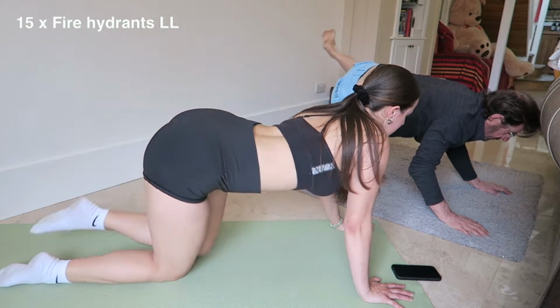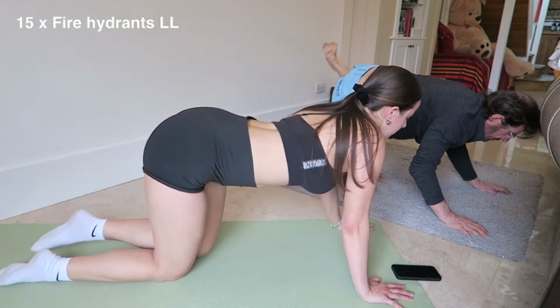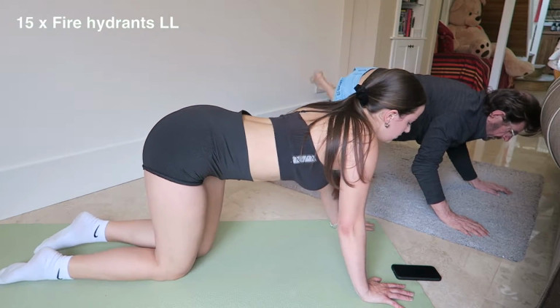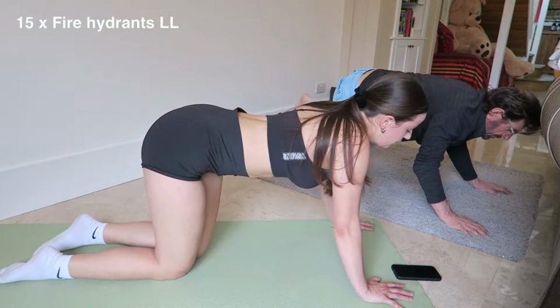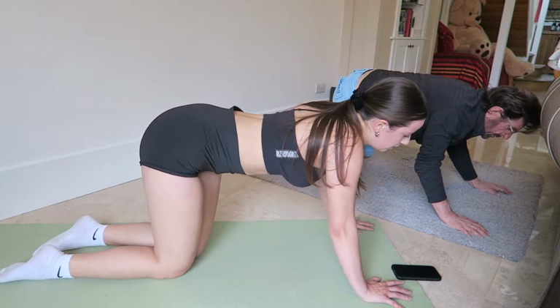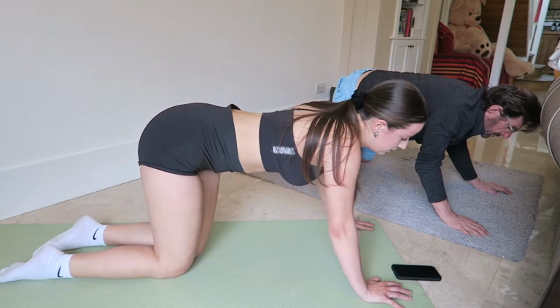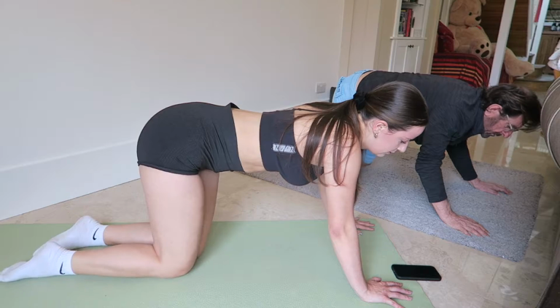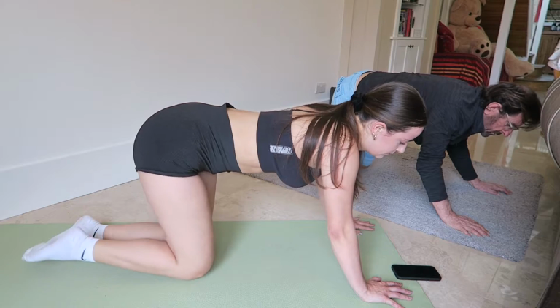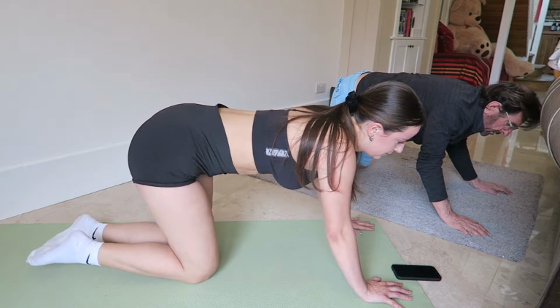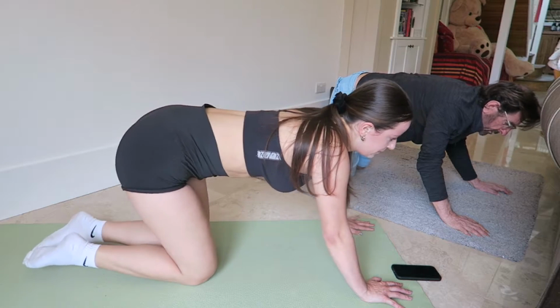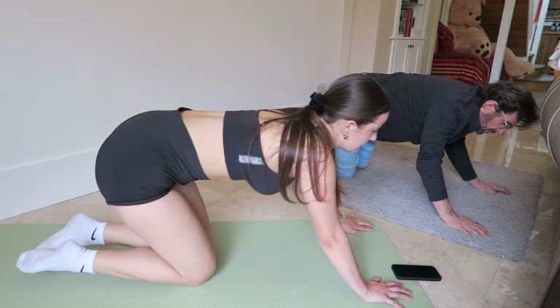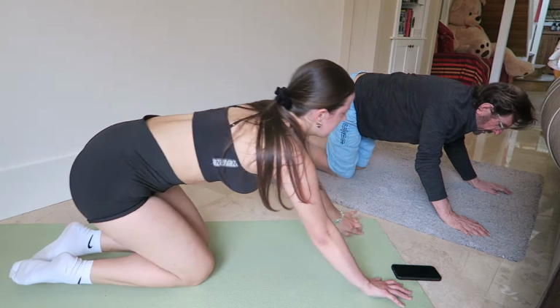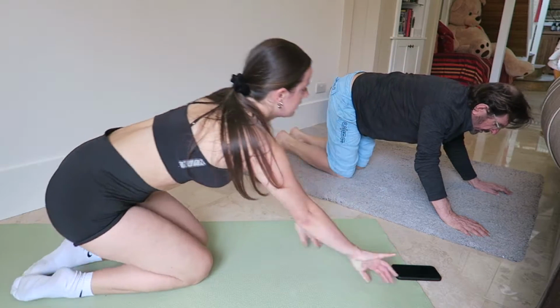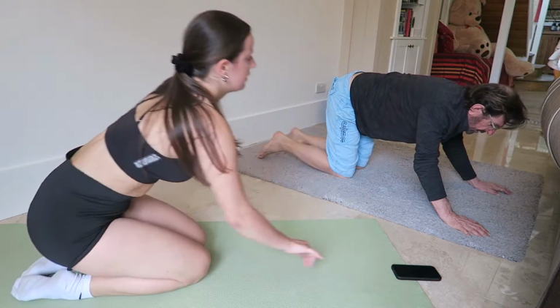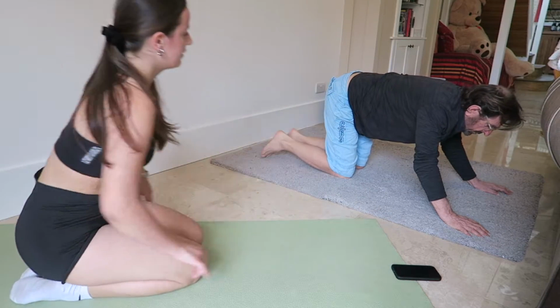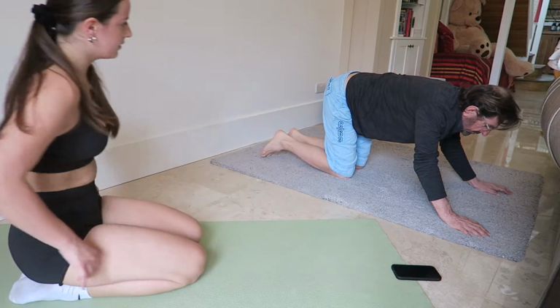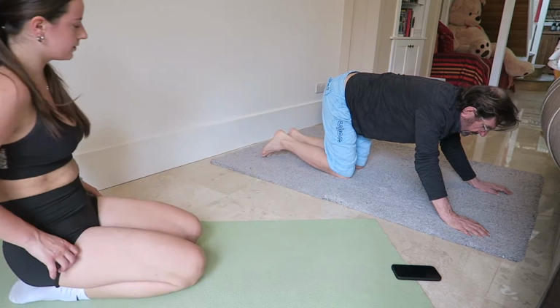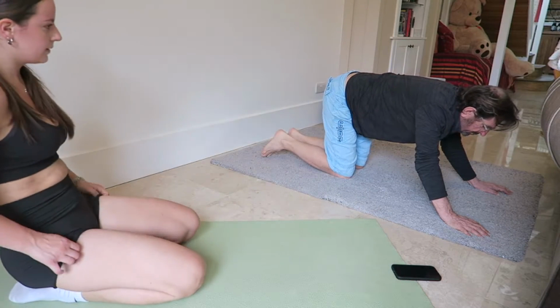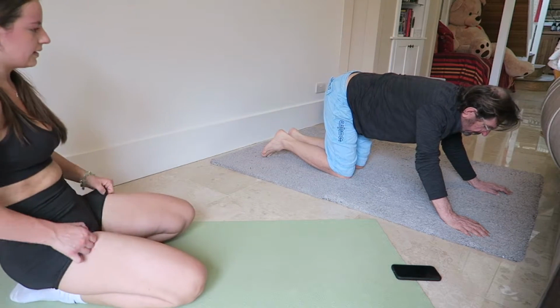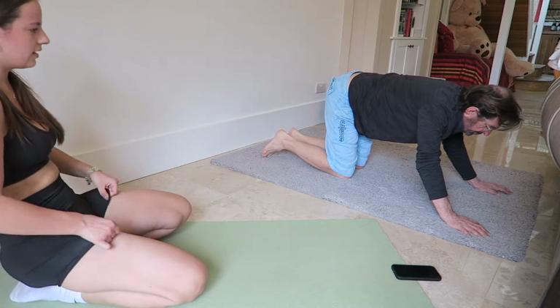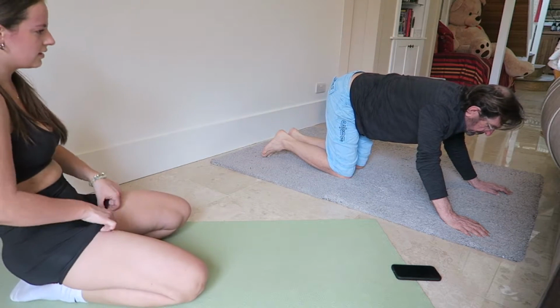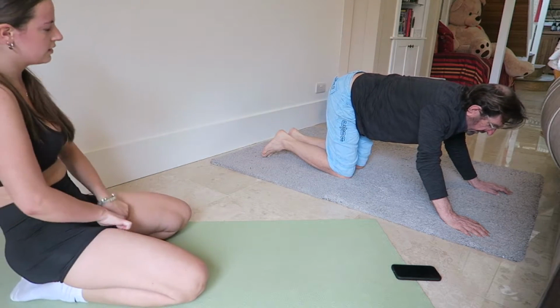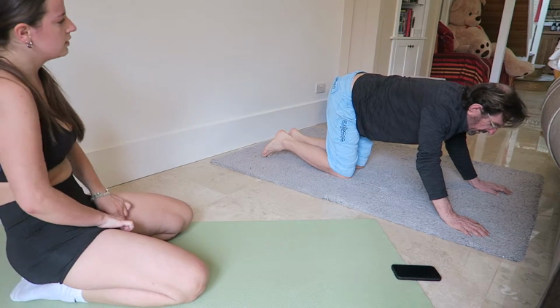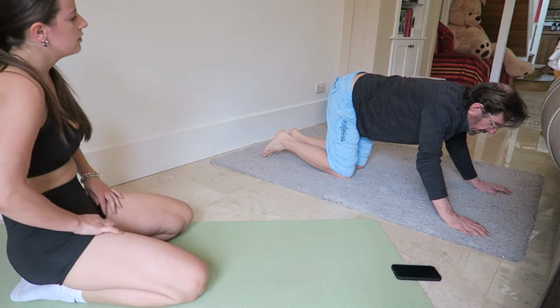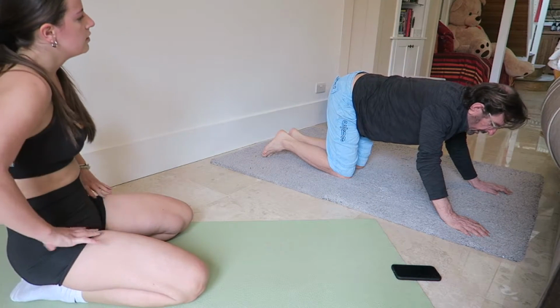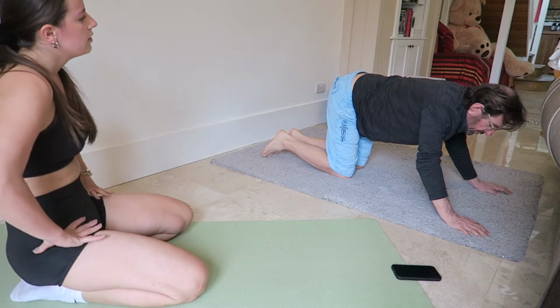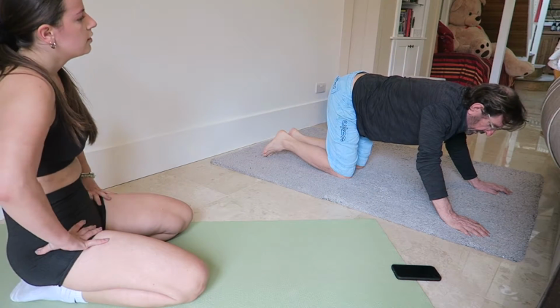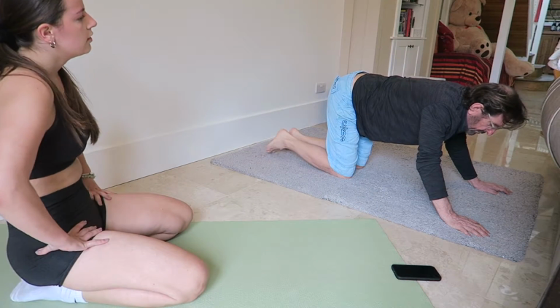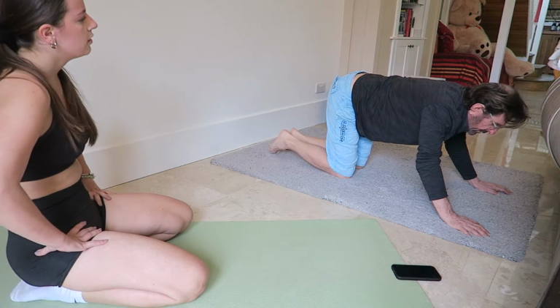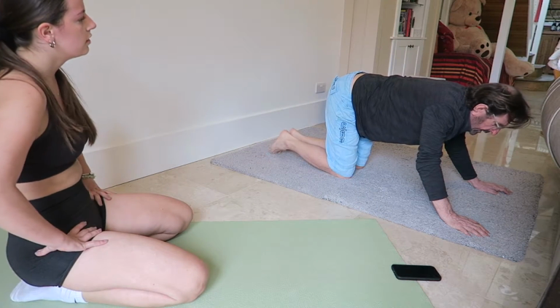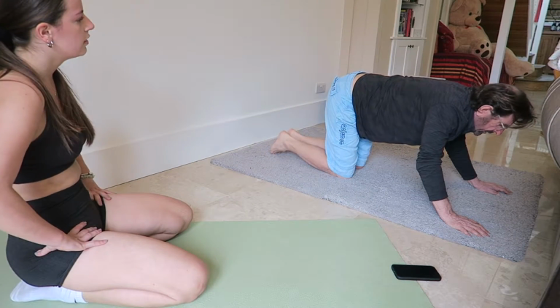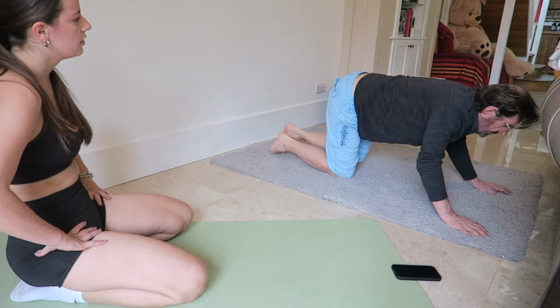15! Oh god, I've got a click in my back.